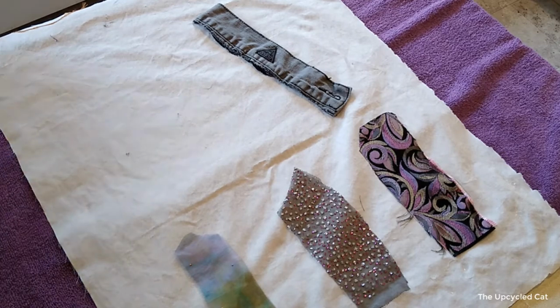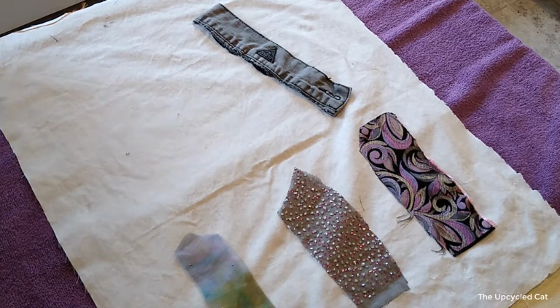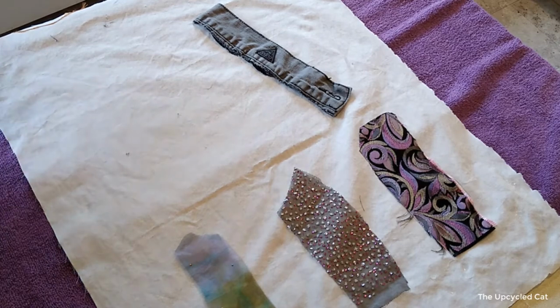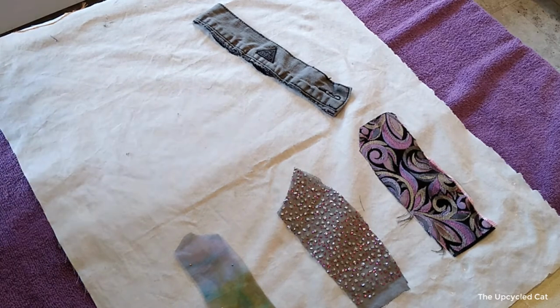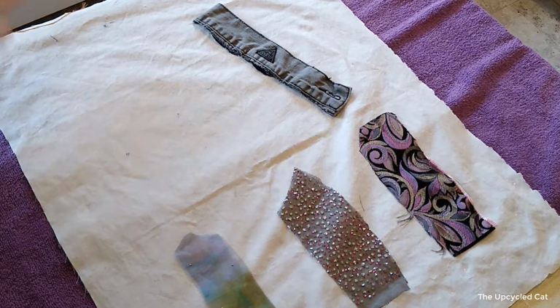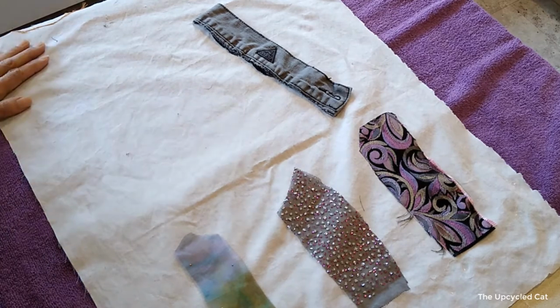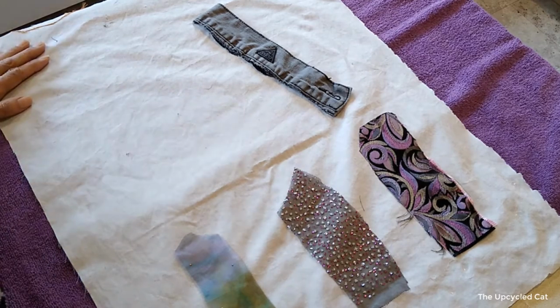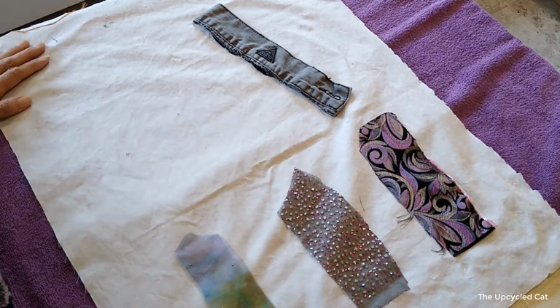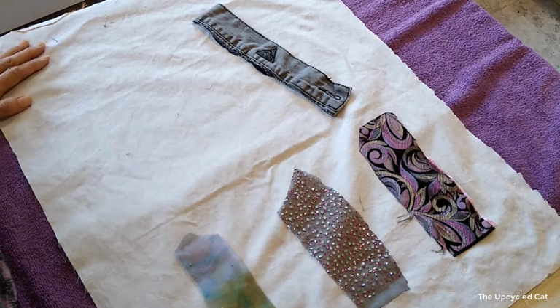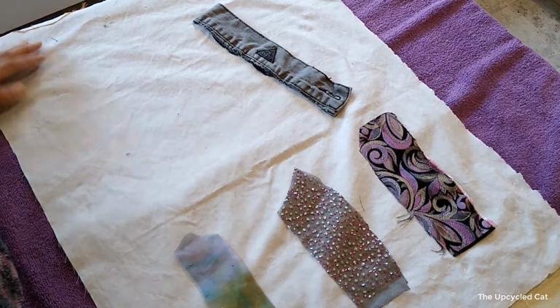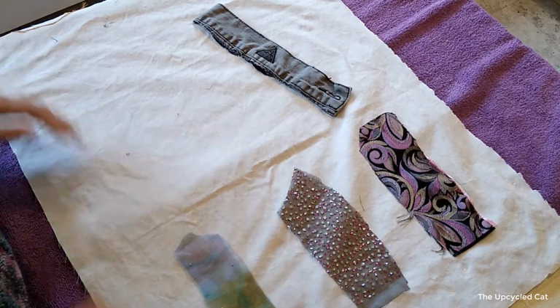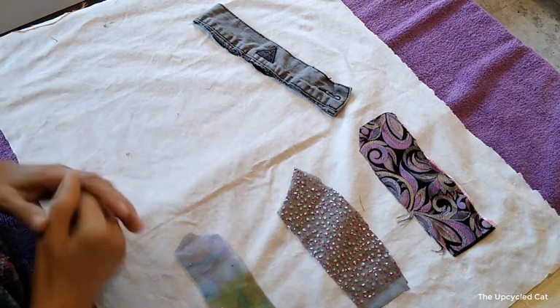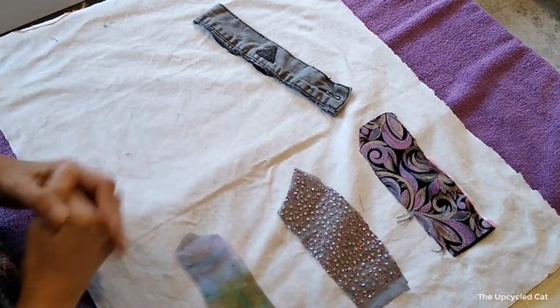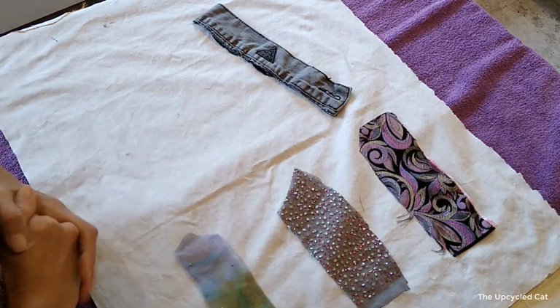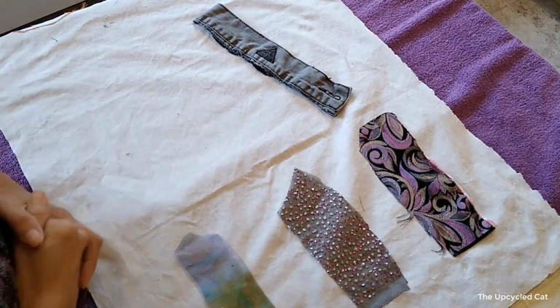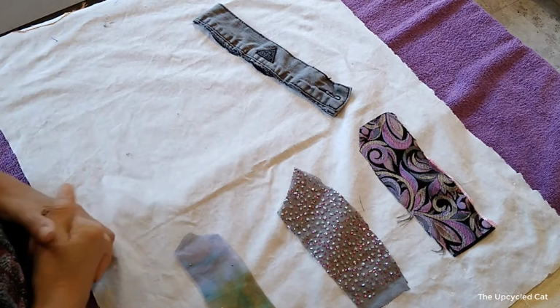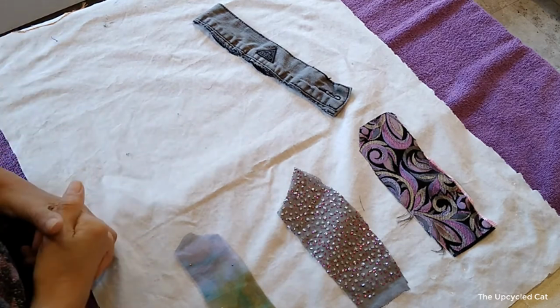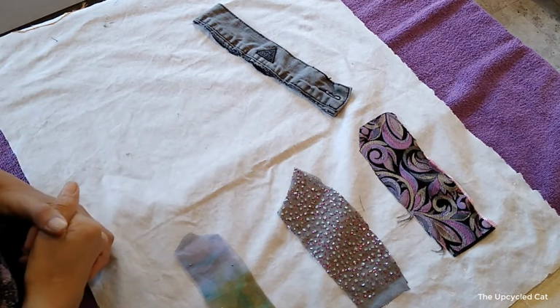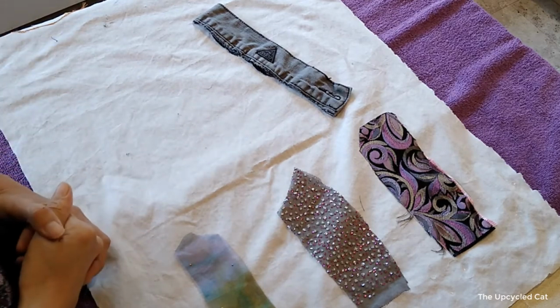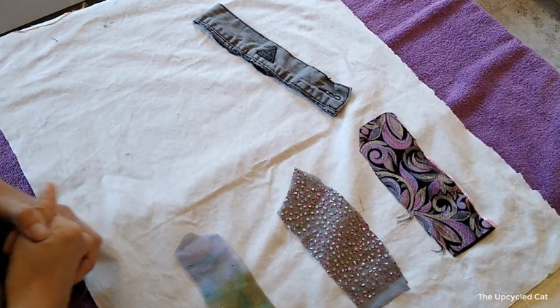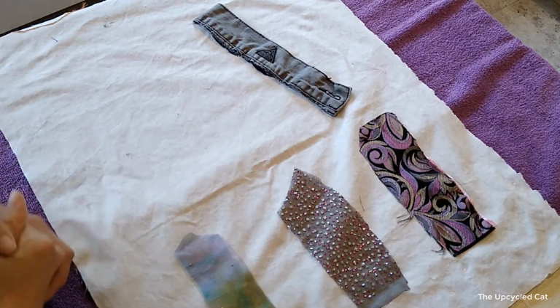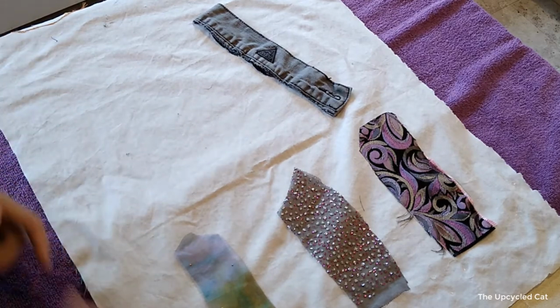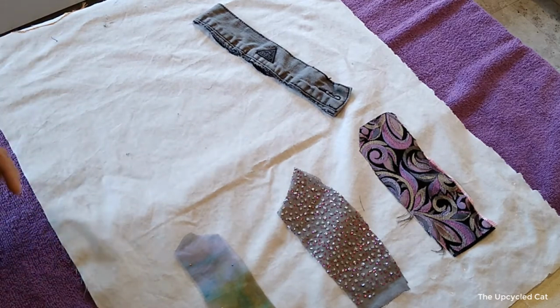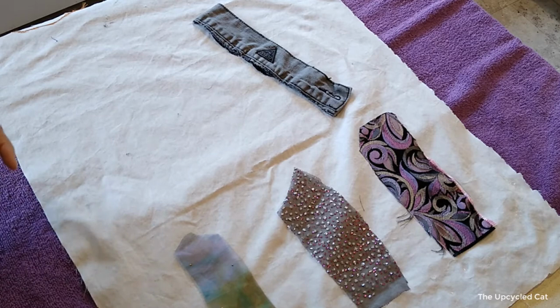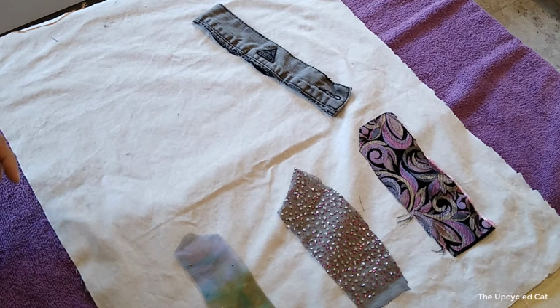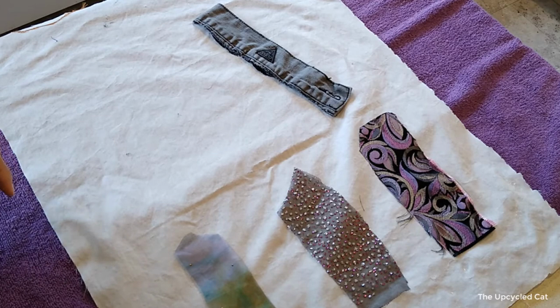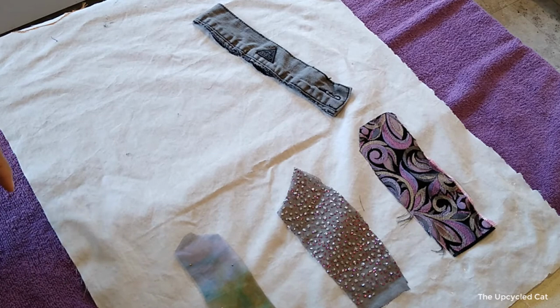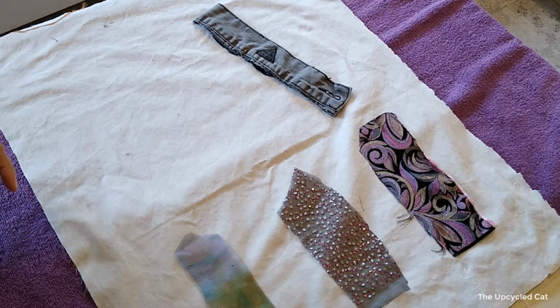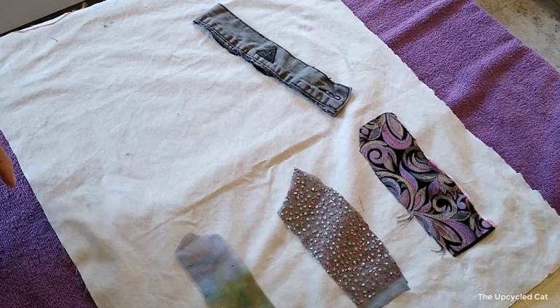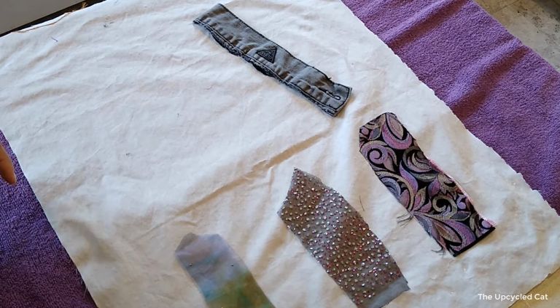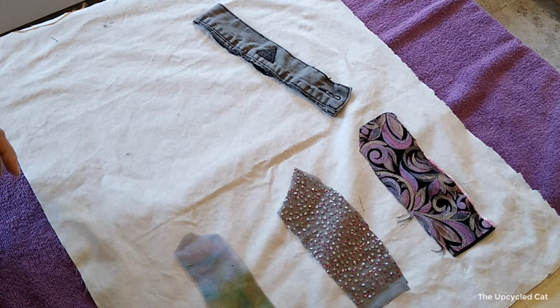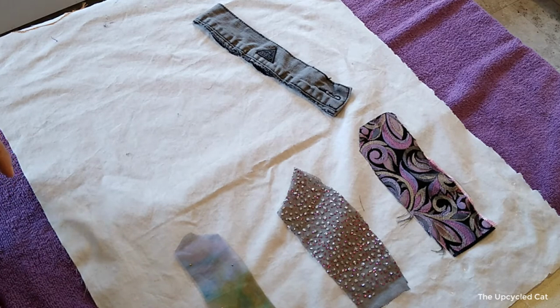Hello, it's Kat with the Upcycled Kat channel. Thanks for stopping in.